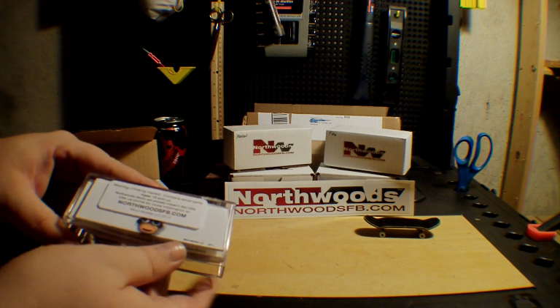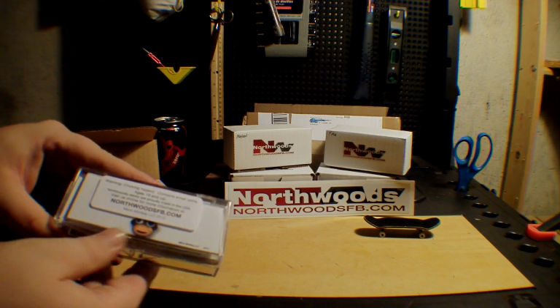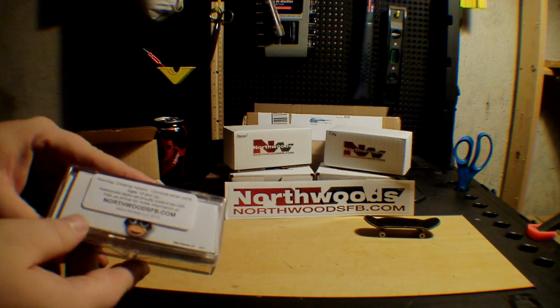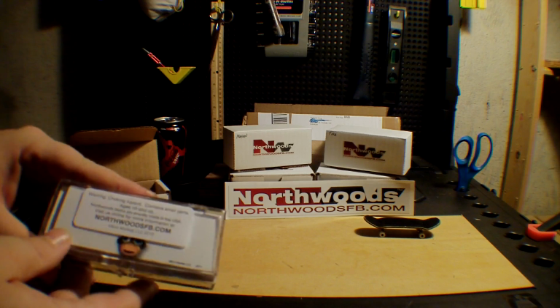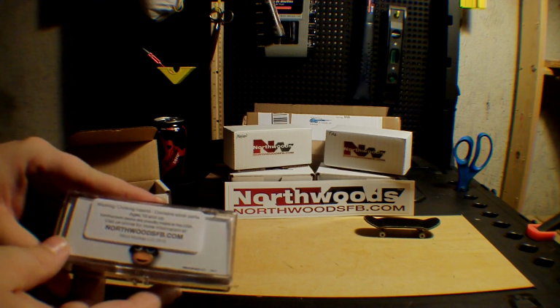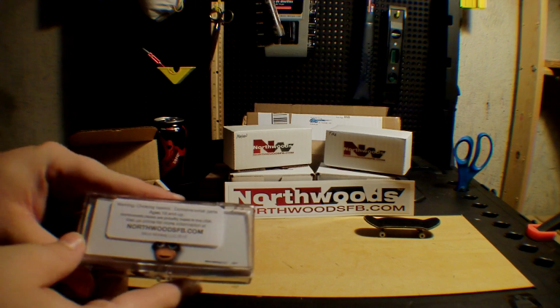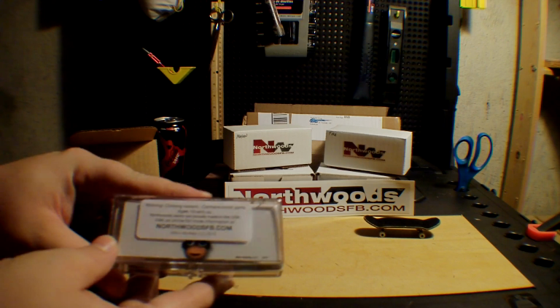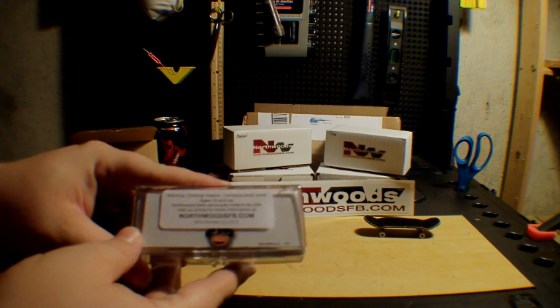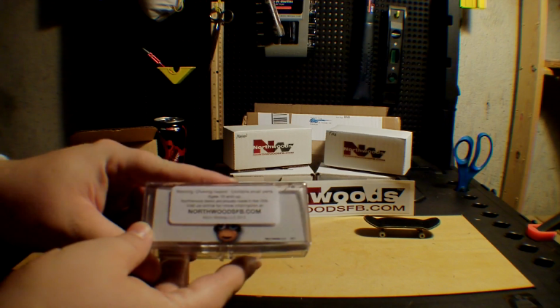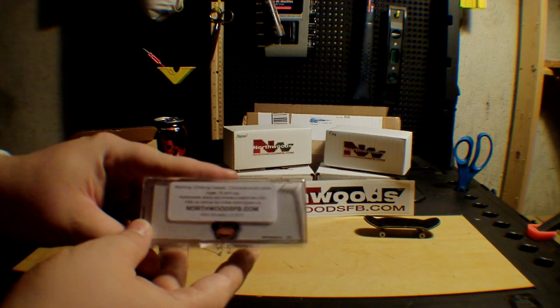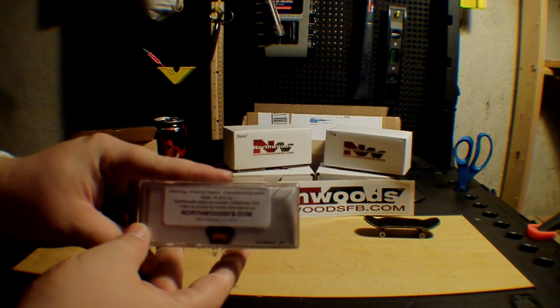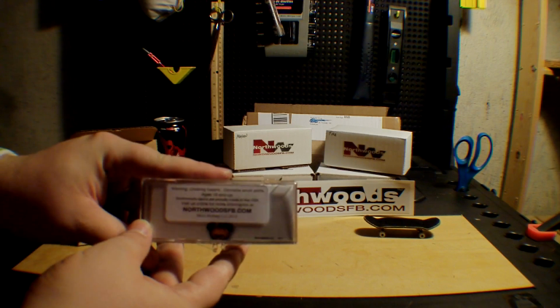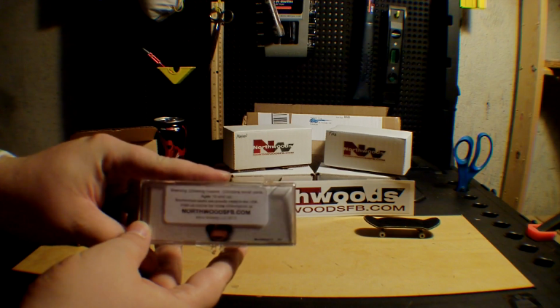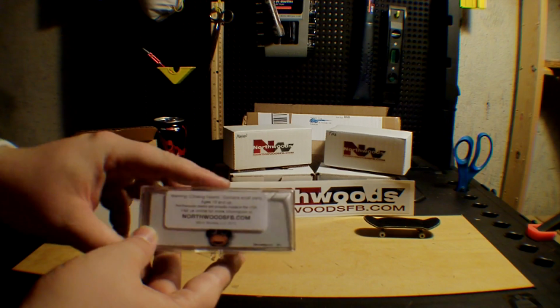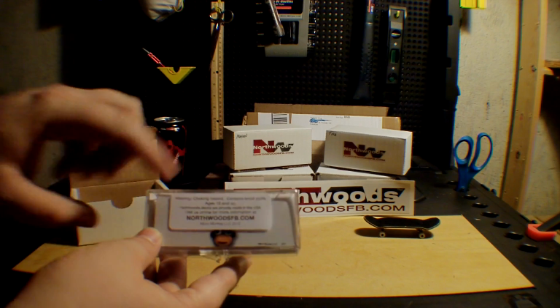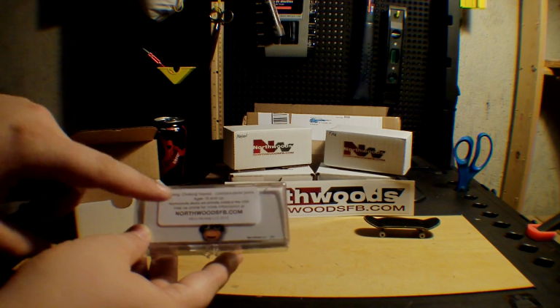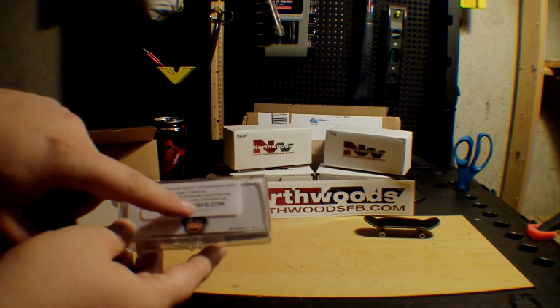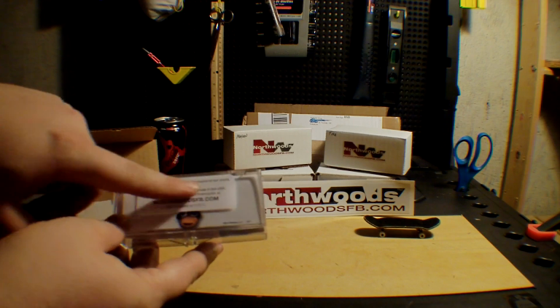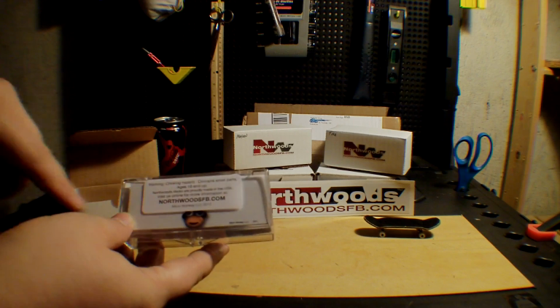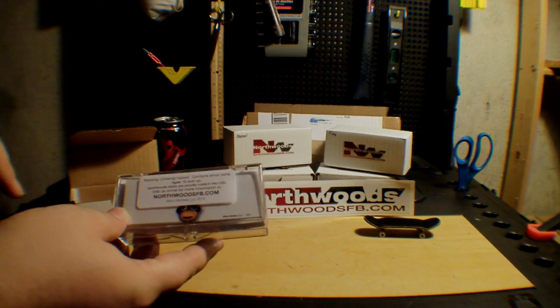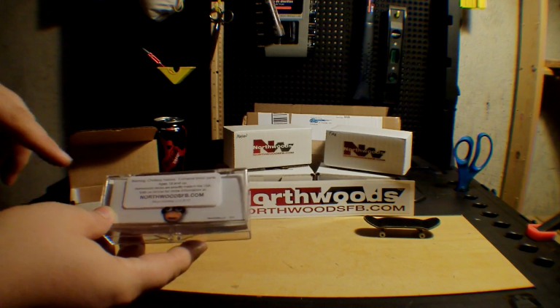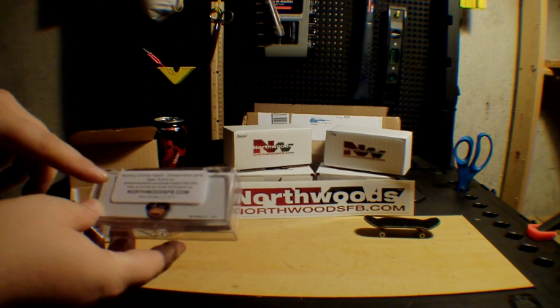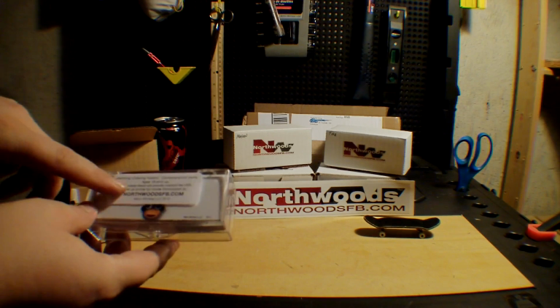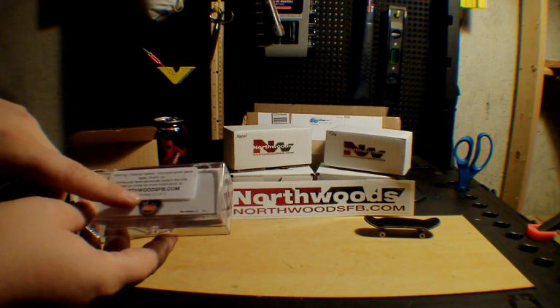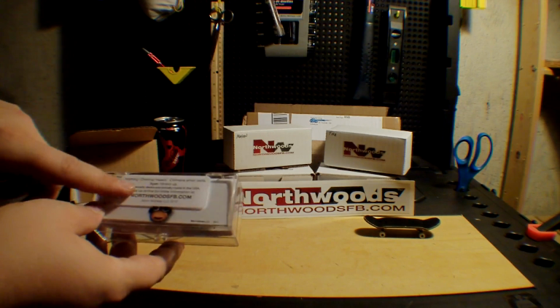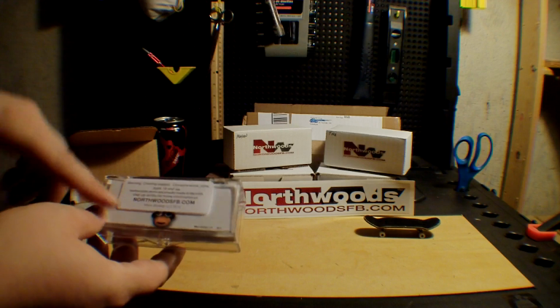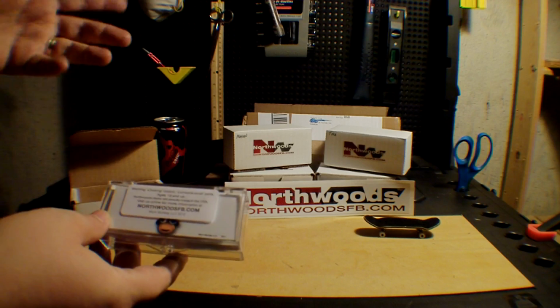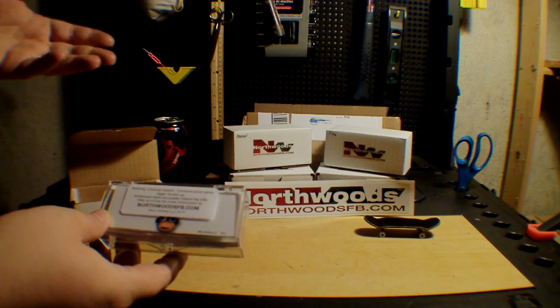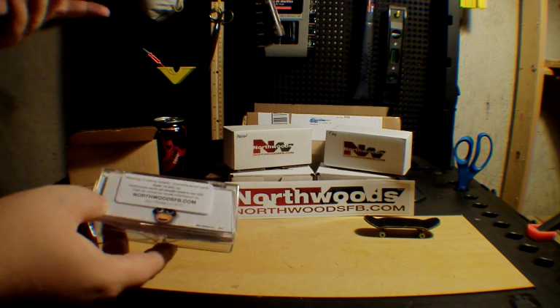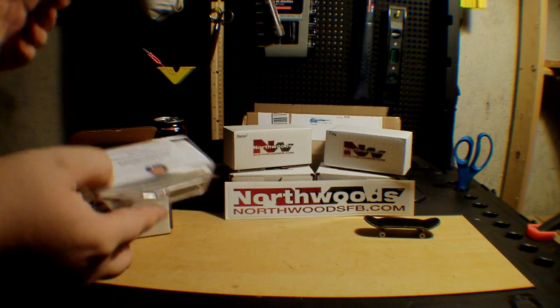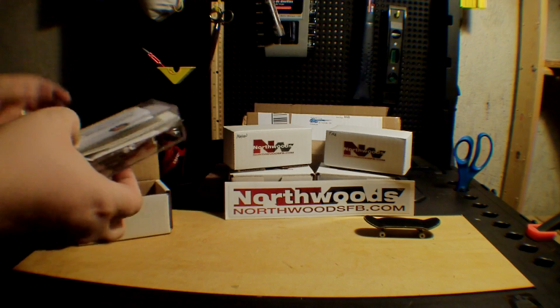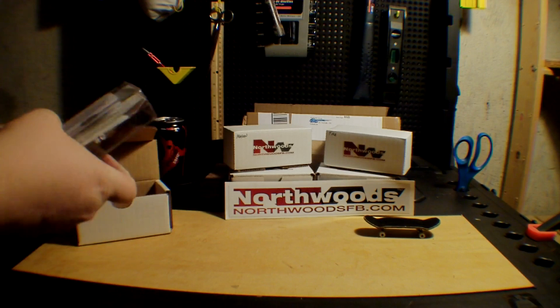You also get a 90-day warranty on the craftsmanship of your deck. So if anything happens within 90 days, you can either contact me or contact Jared directly through his website and he'll get you taken care of for sure. The back of the pamphlet has the website and just says it's not a toy — which it's not.